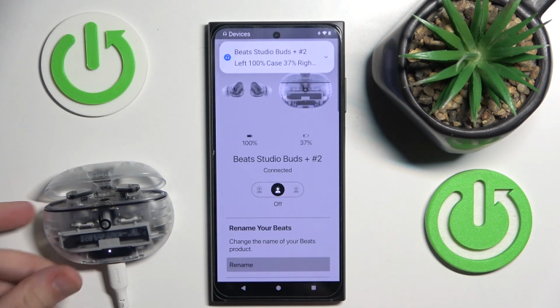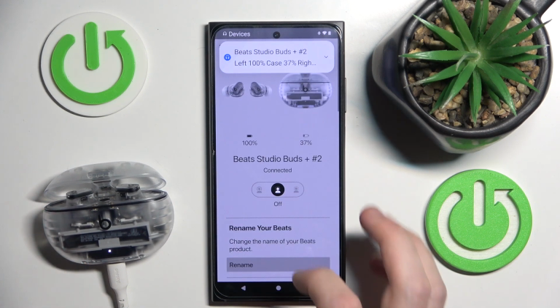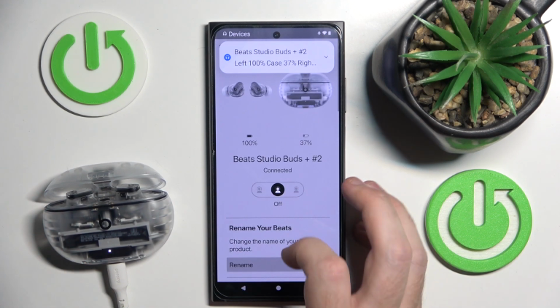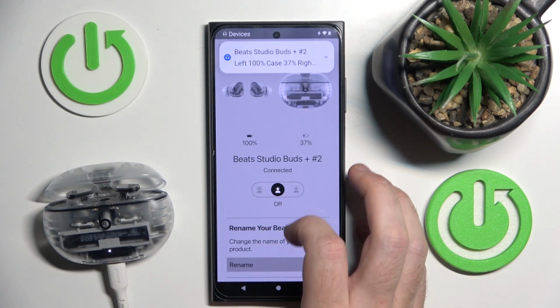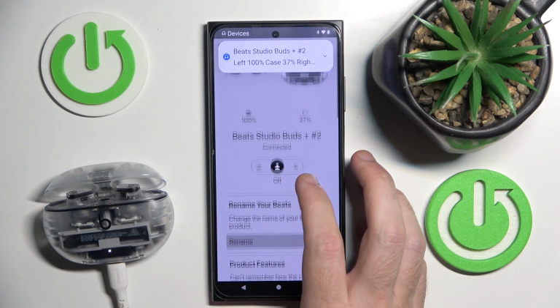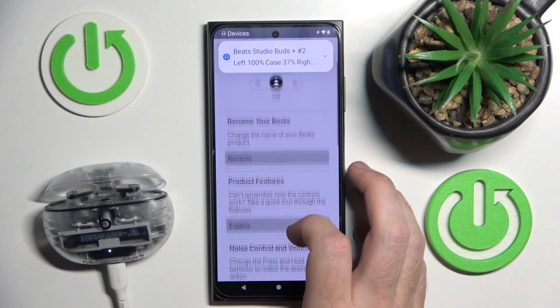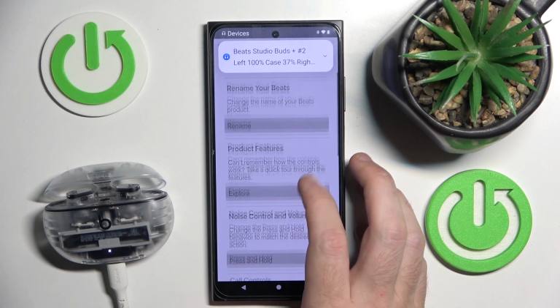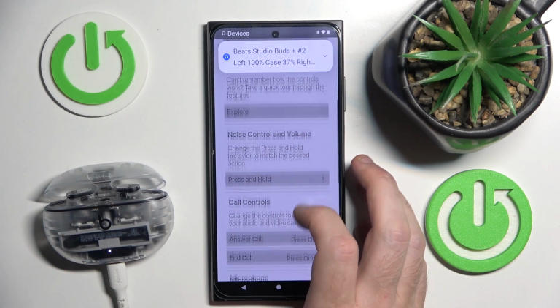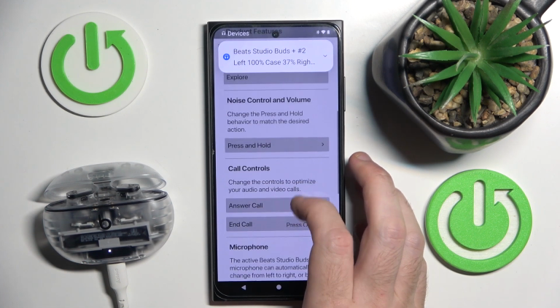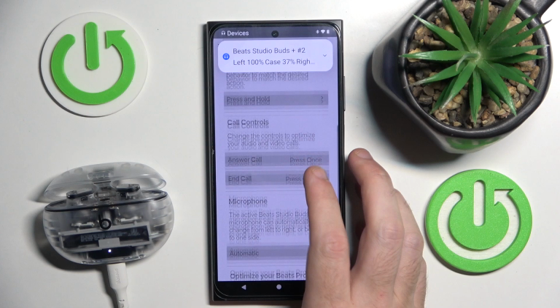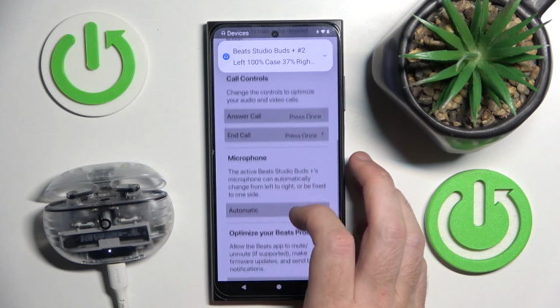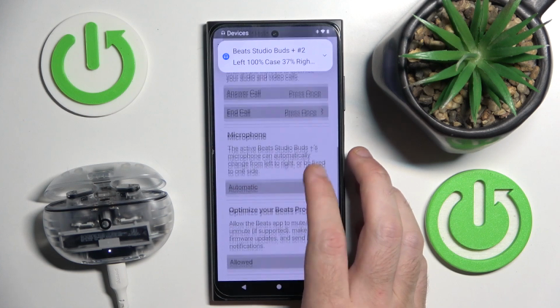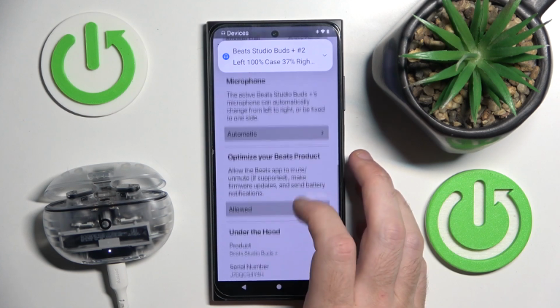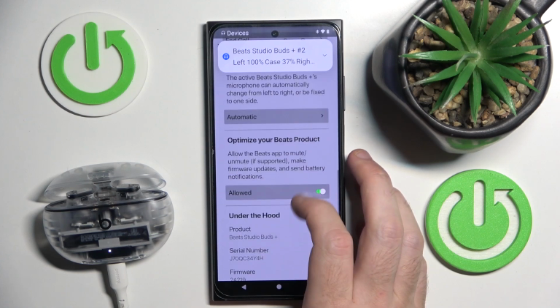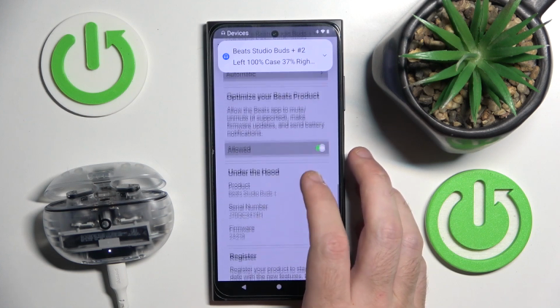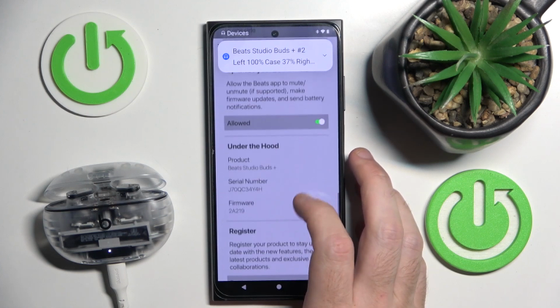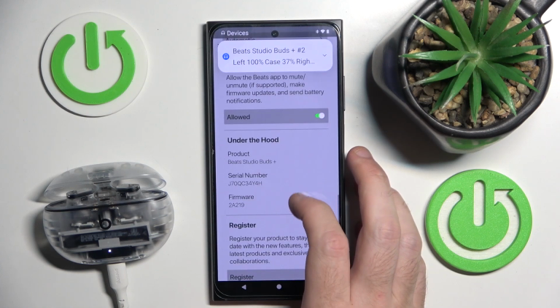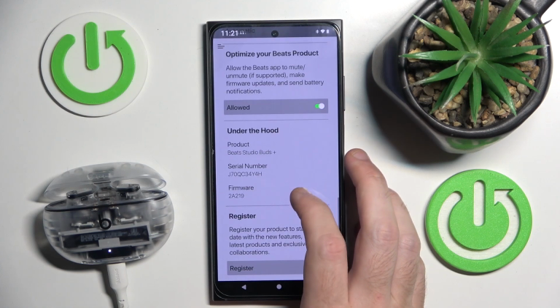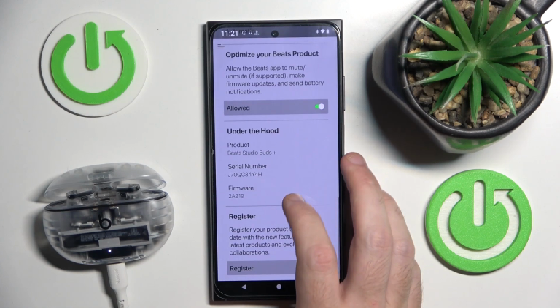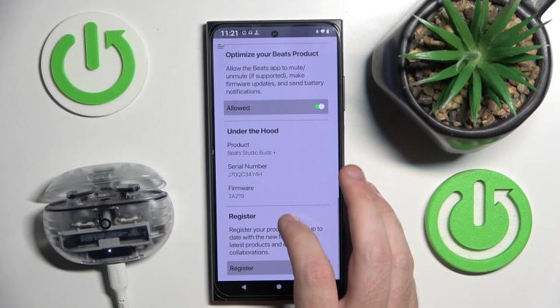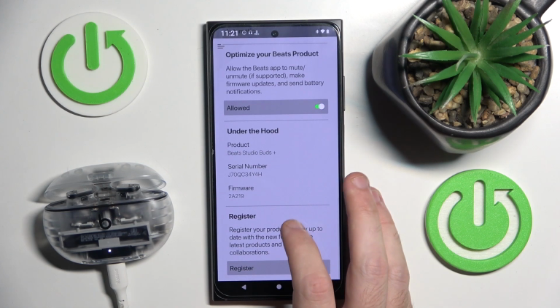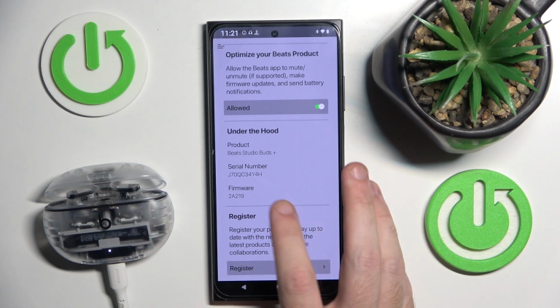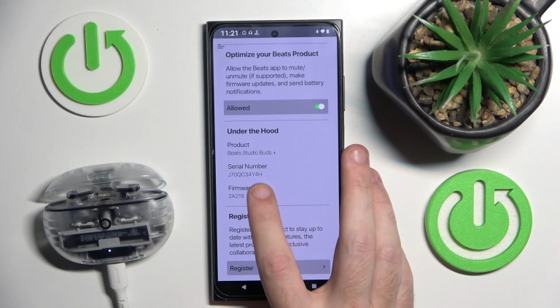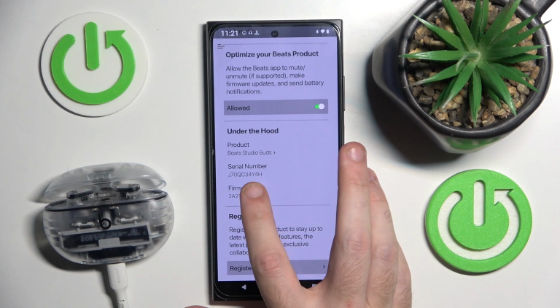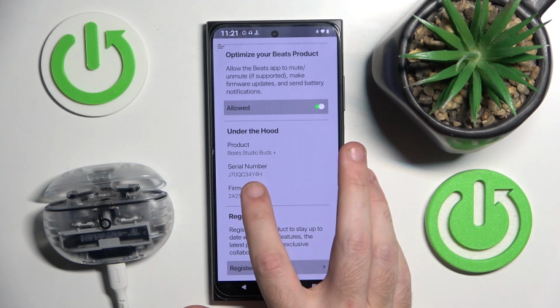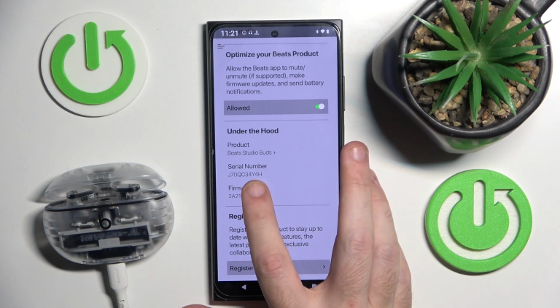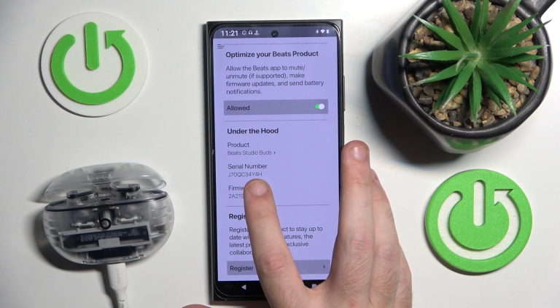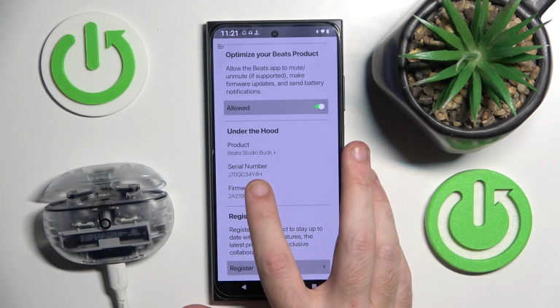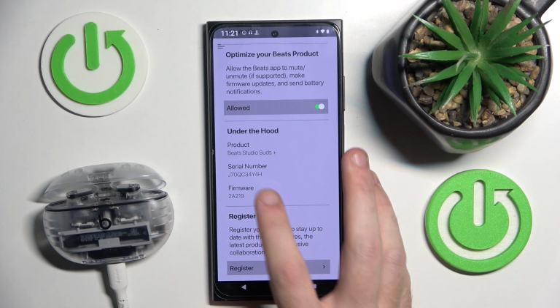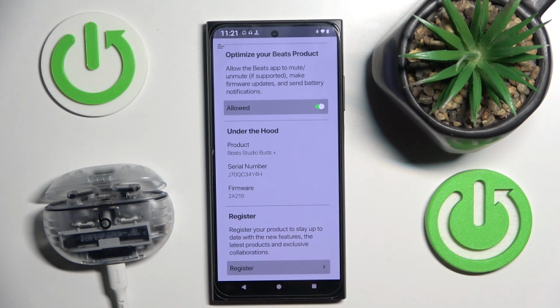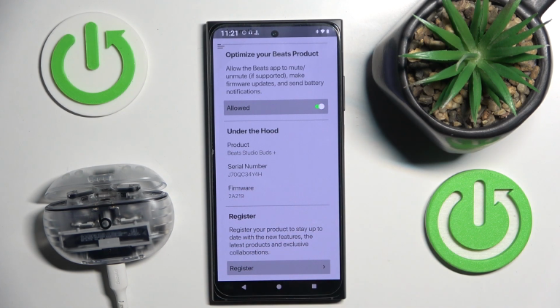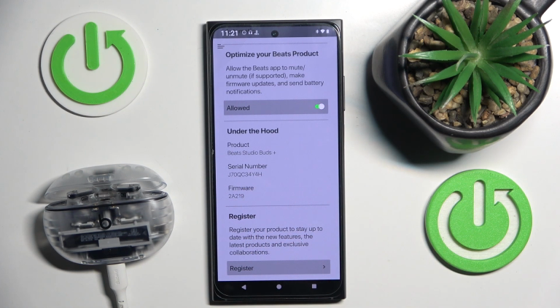Now scroll down, and right here we can see the serial number.